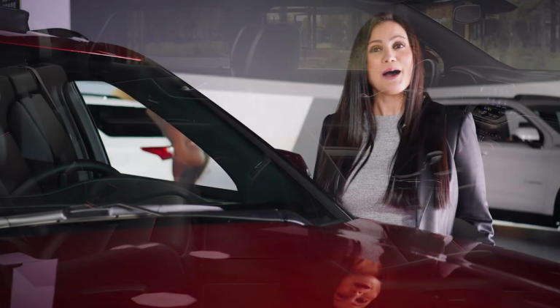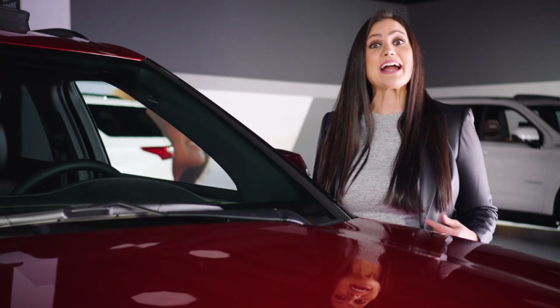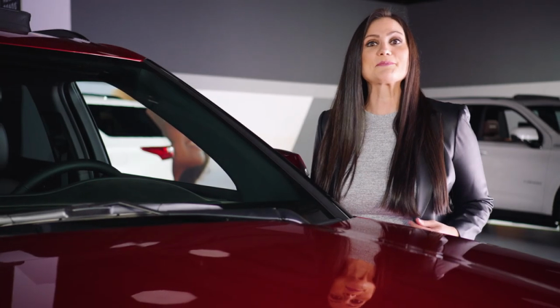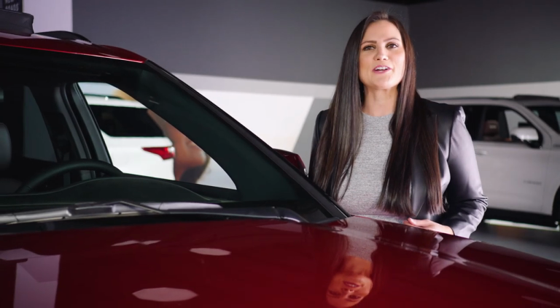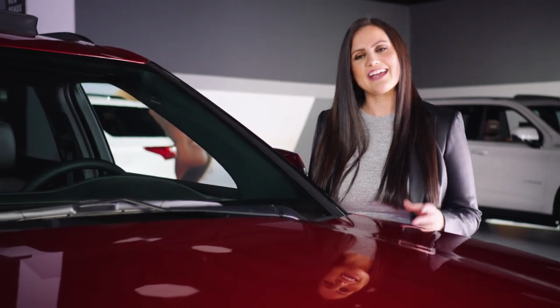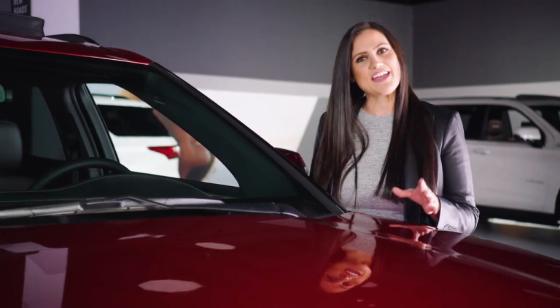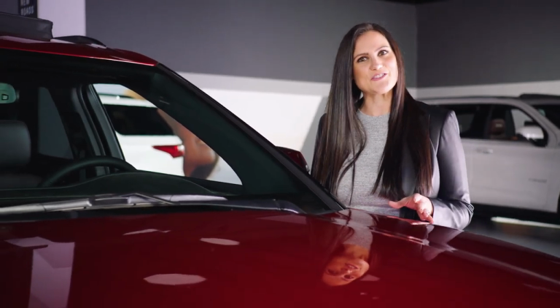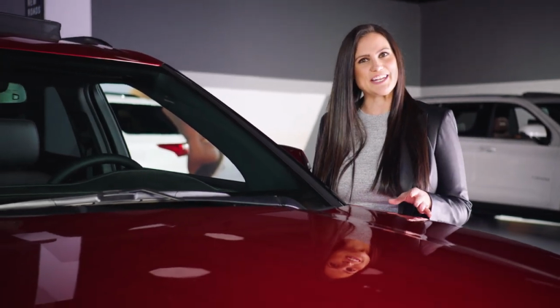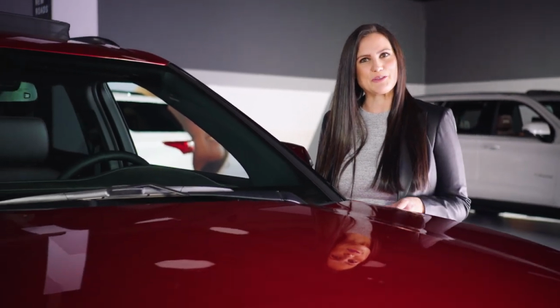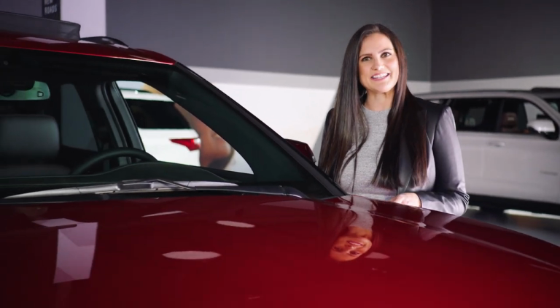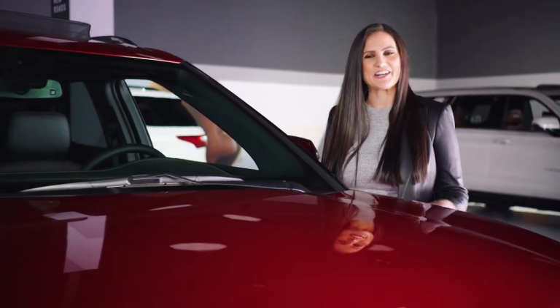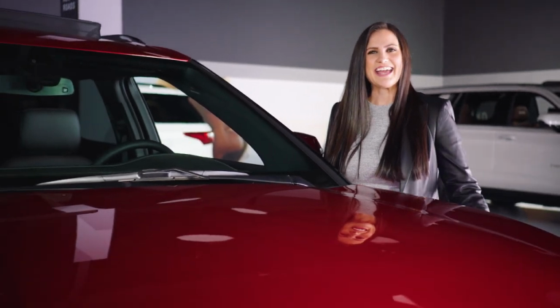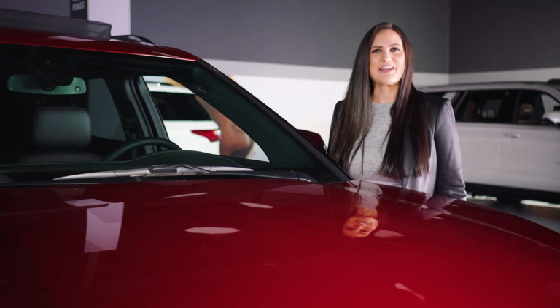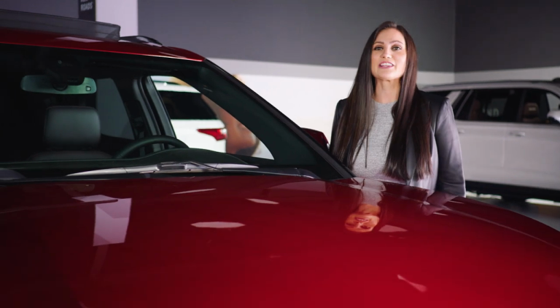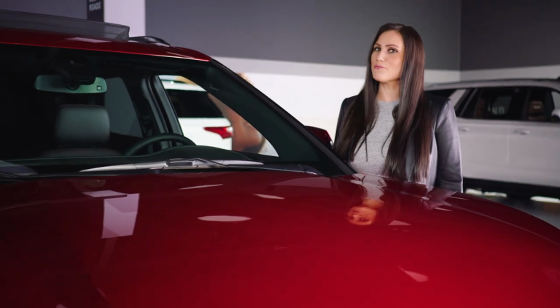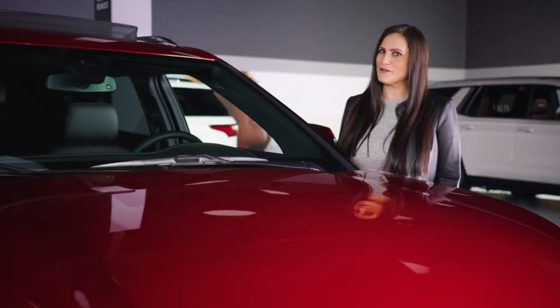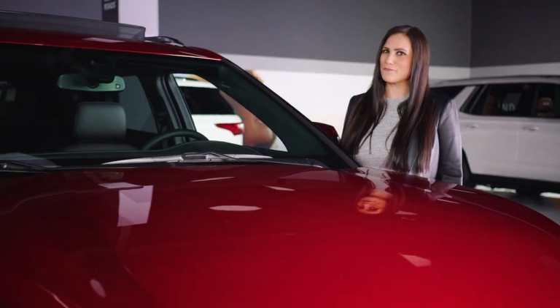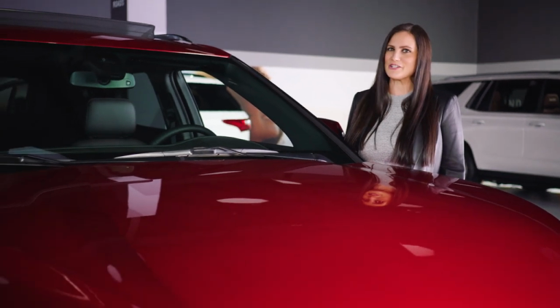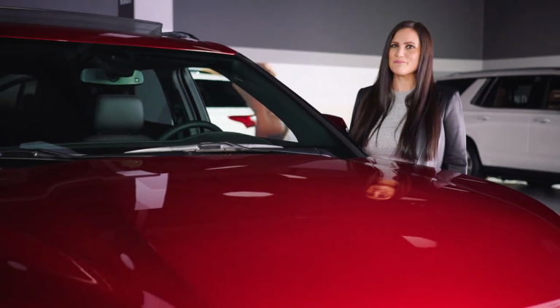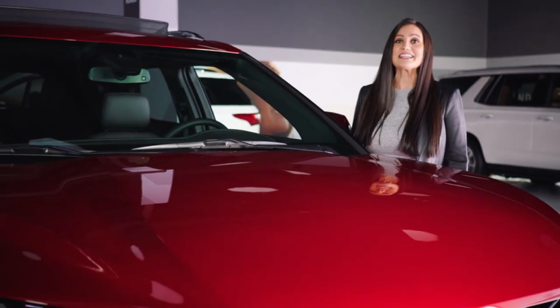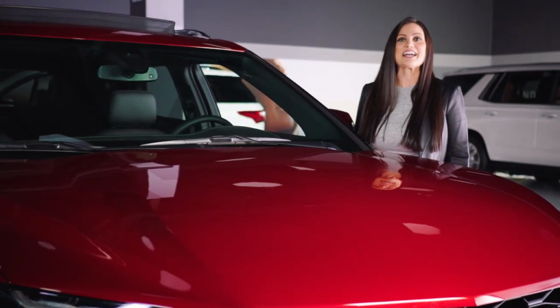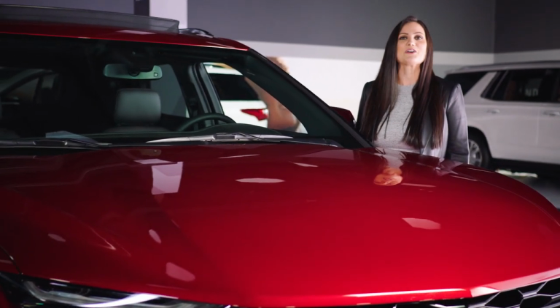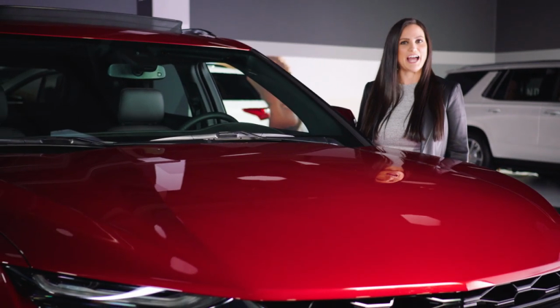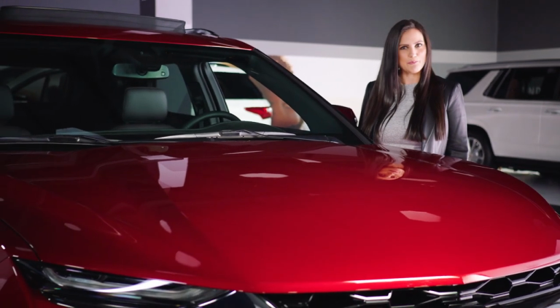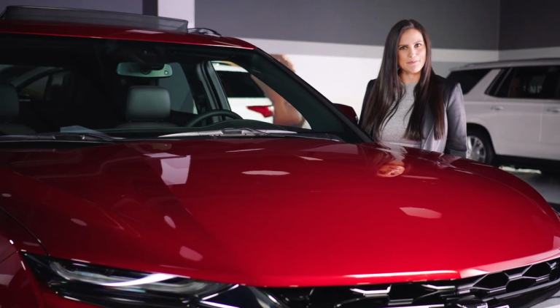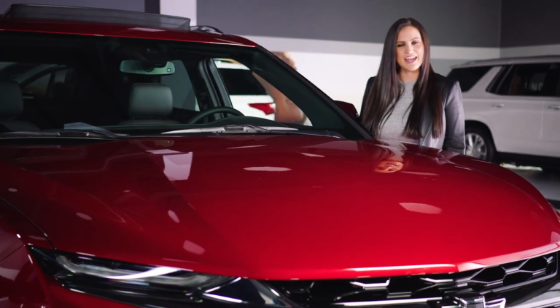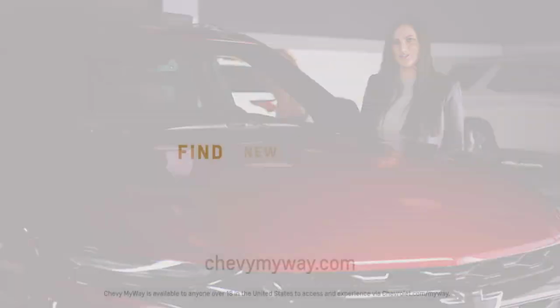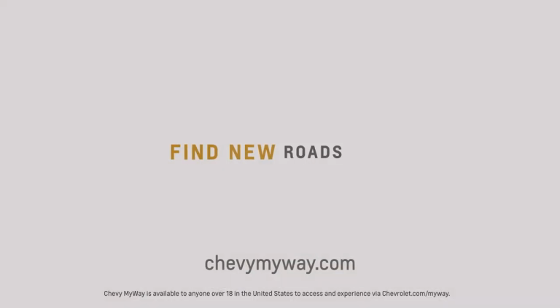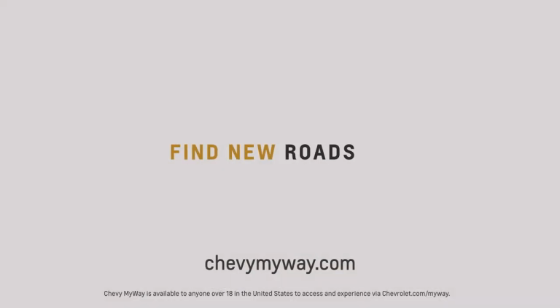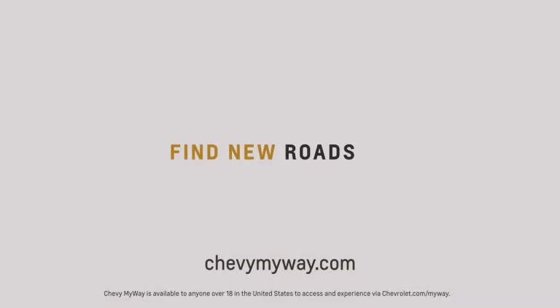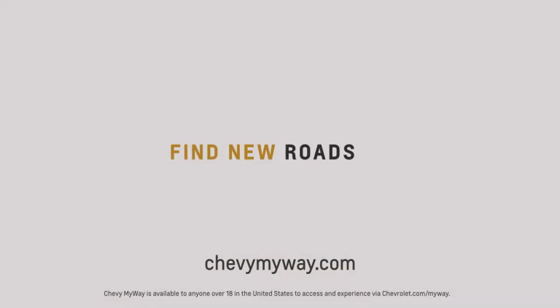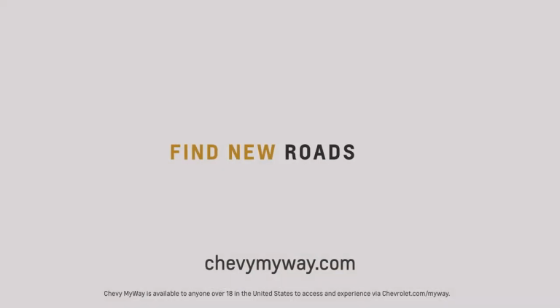My name's Maria, and thanks for checking out the Blazer. If you'd like more information, please schedule a live appointment at chevymyway.com.